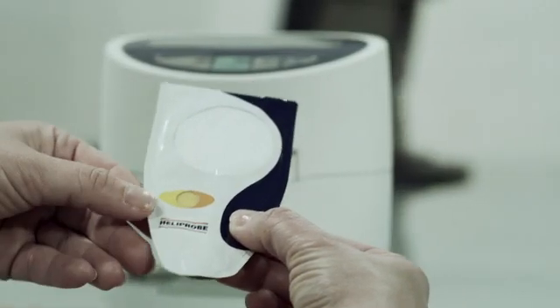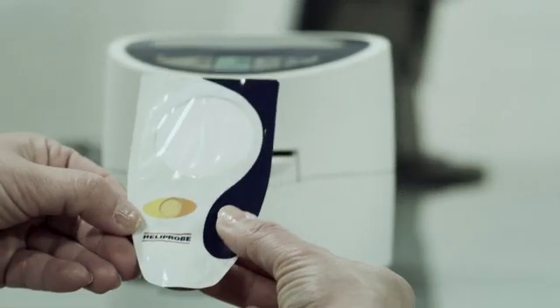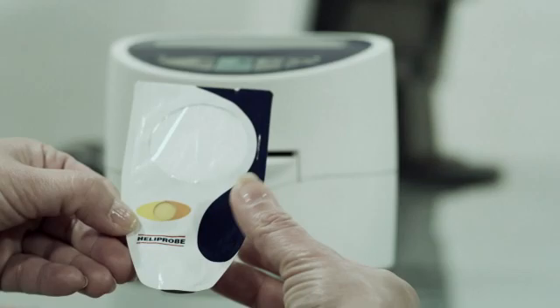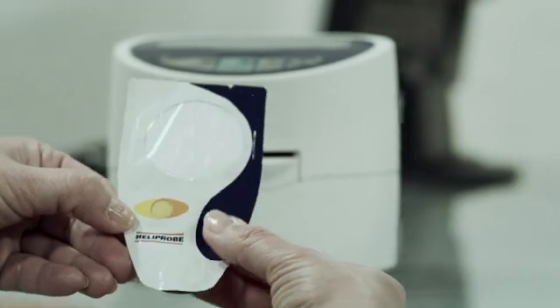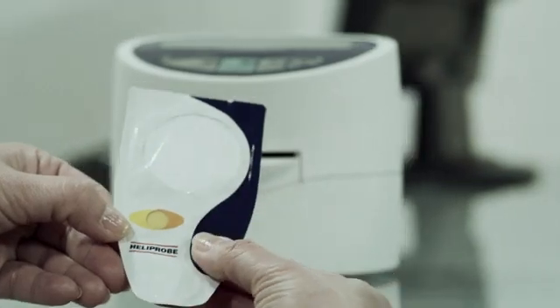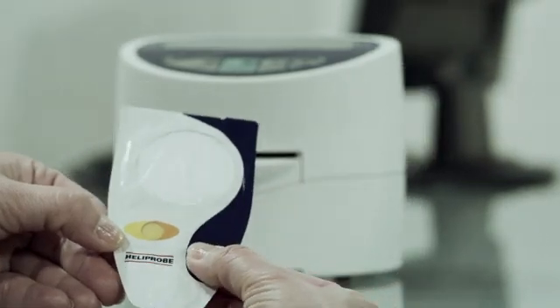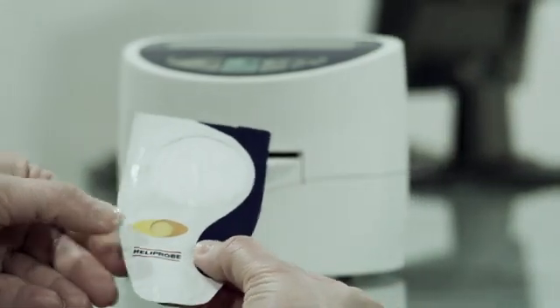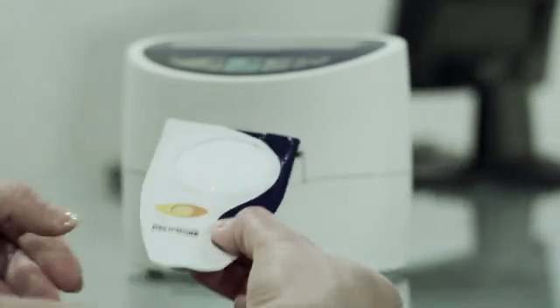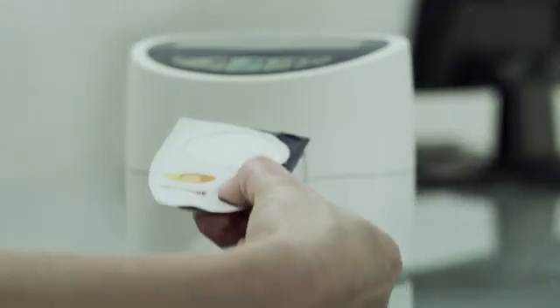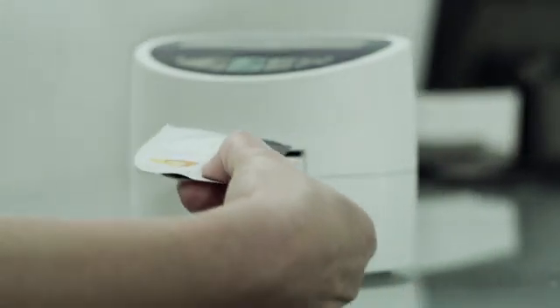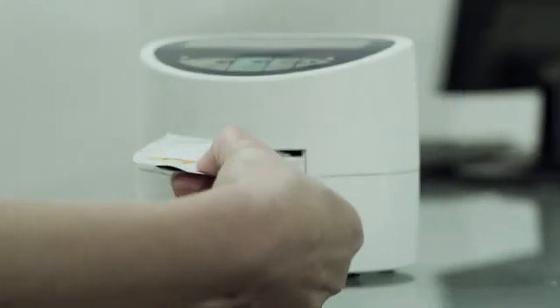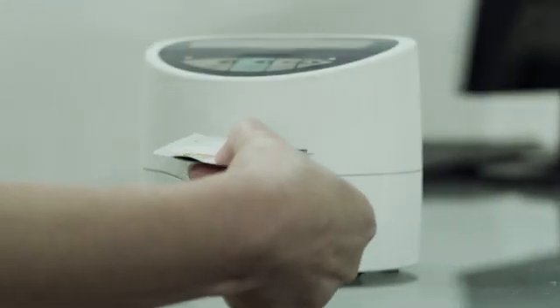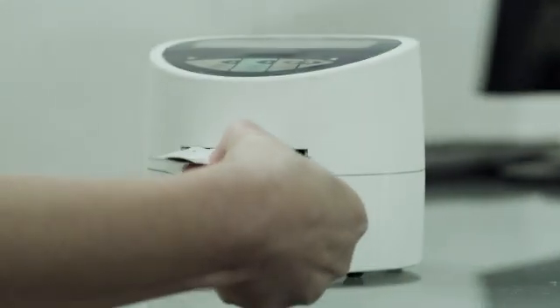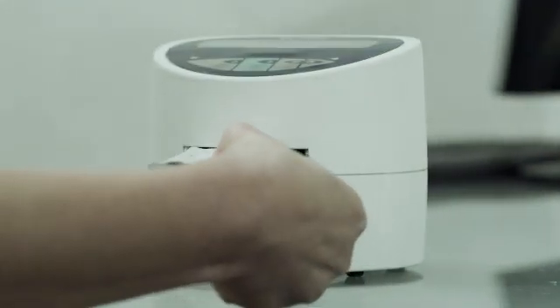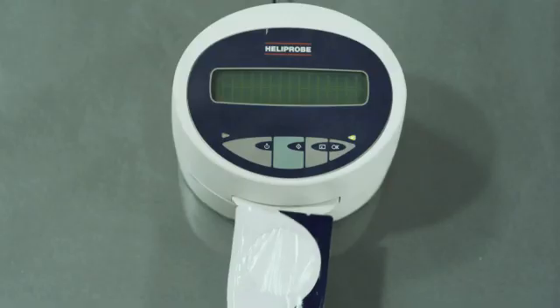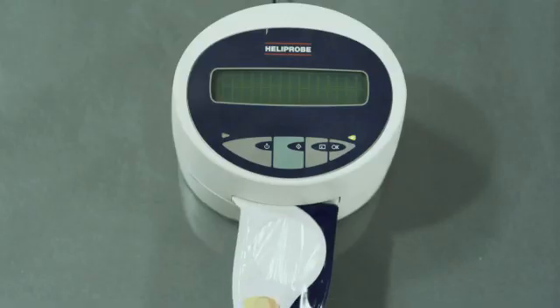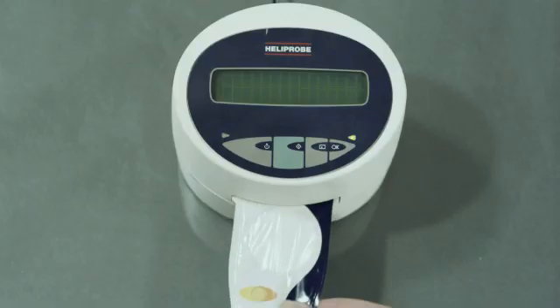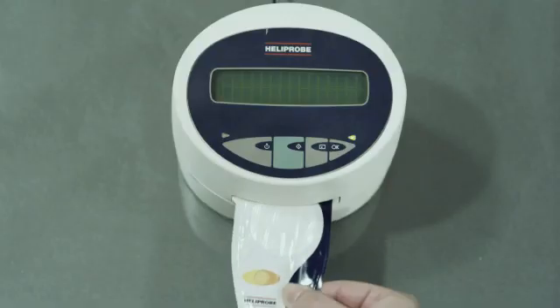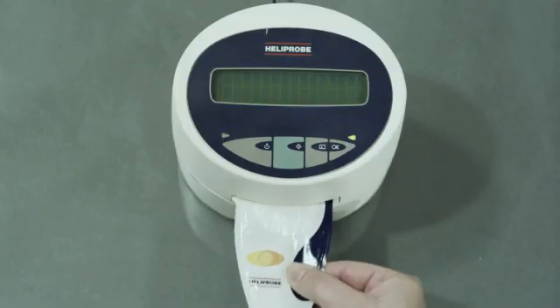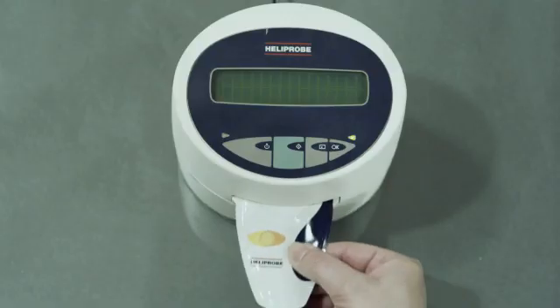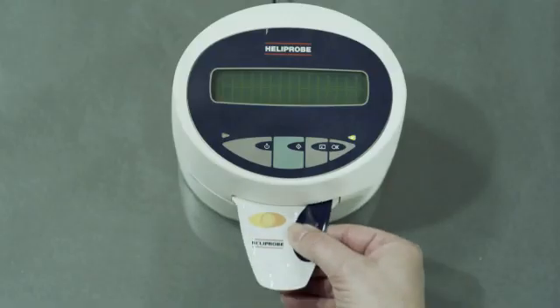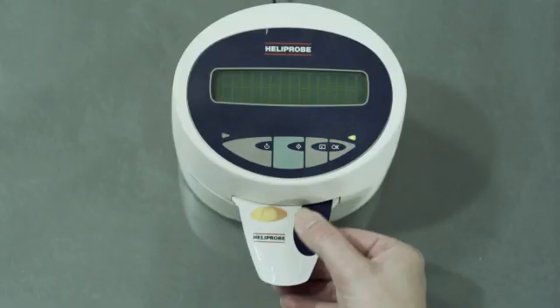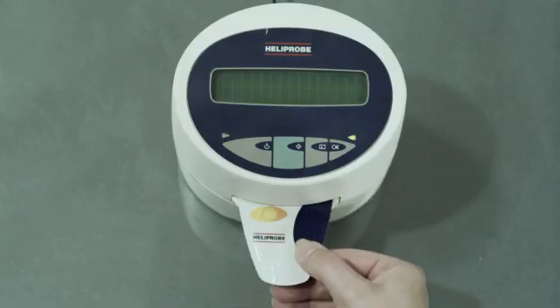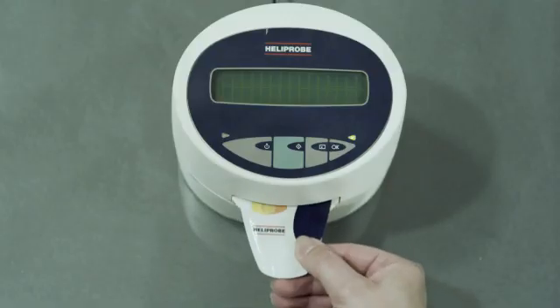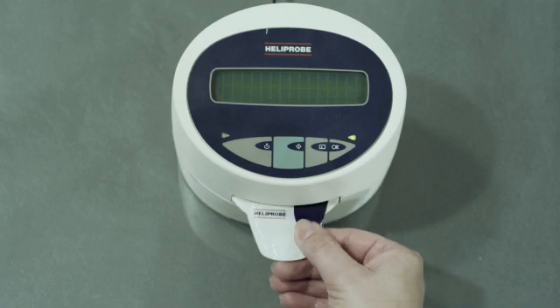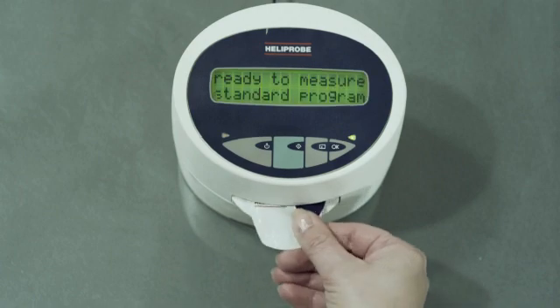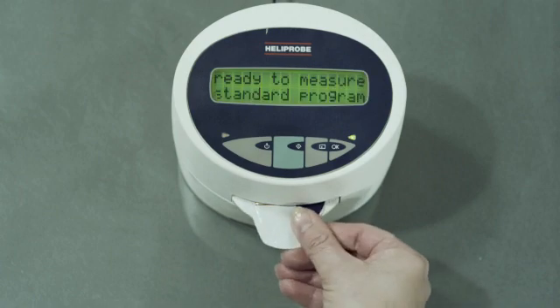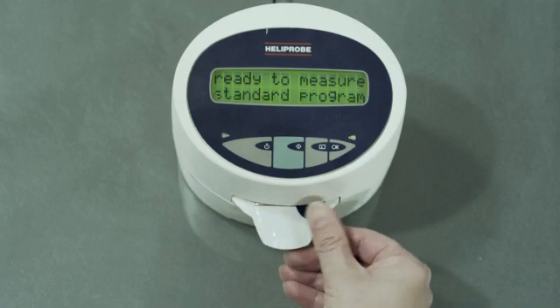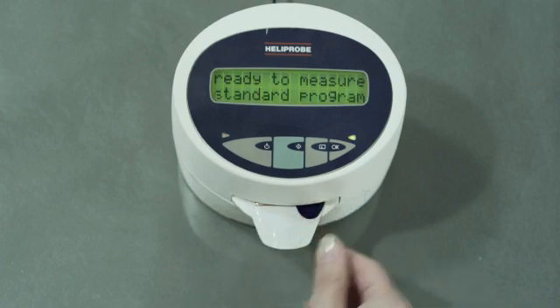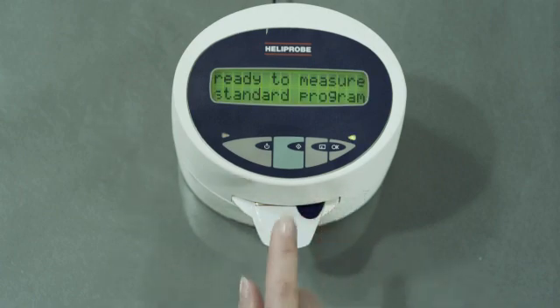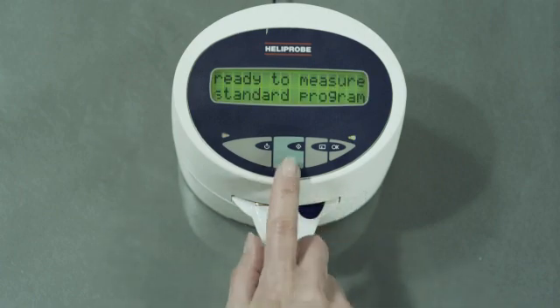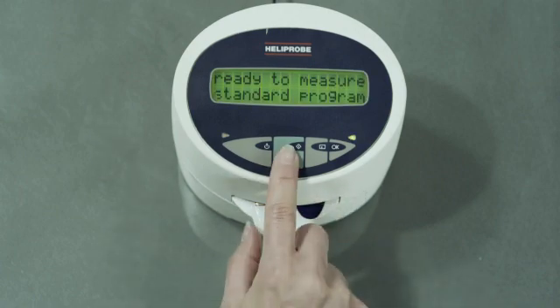Hold the breath card by the mouthpiece and insert it into the breath card slot on the front of the Heliprobe analyzer.